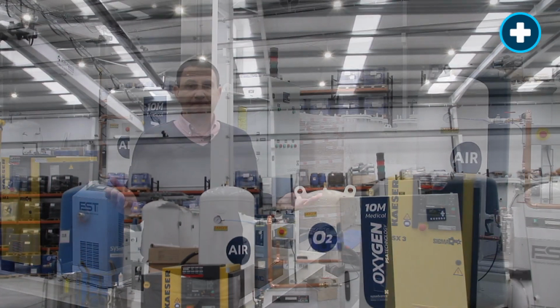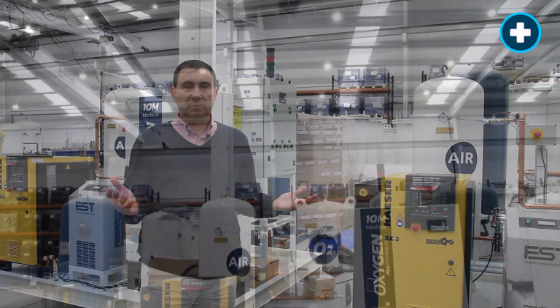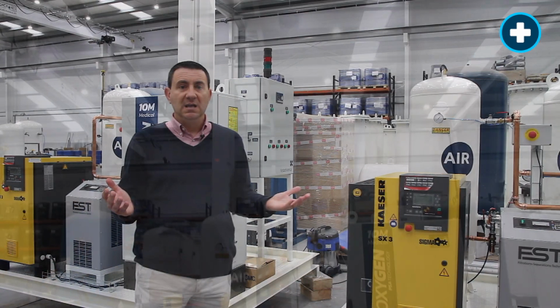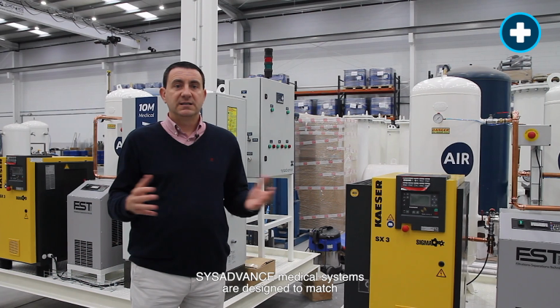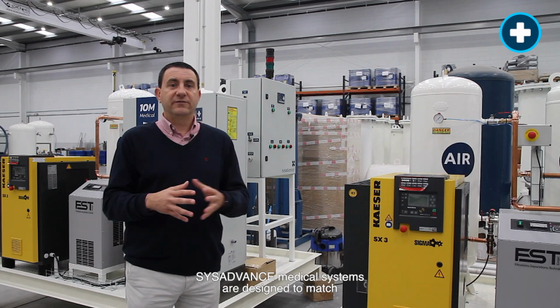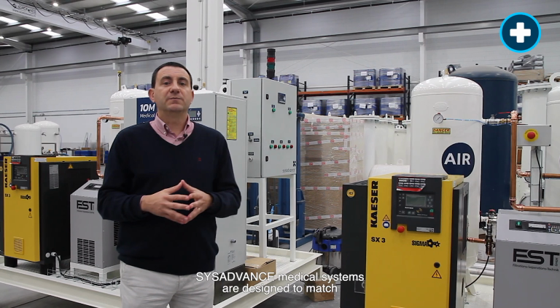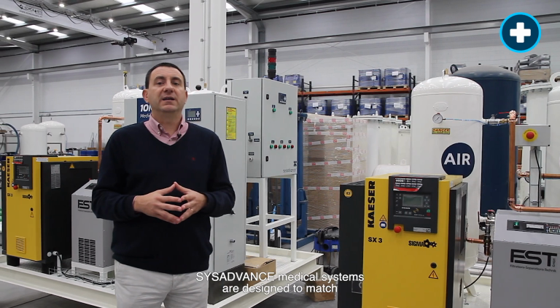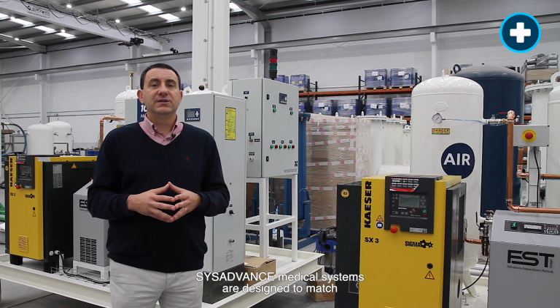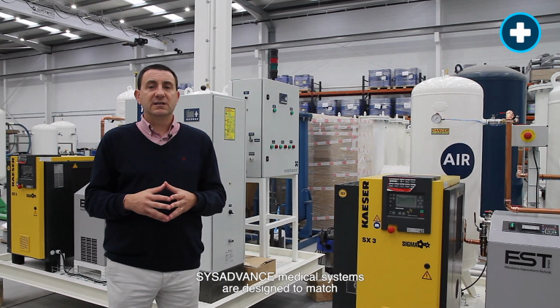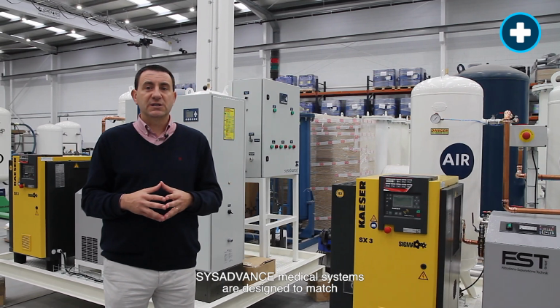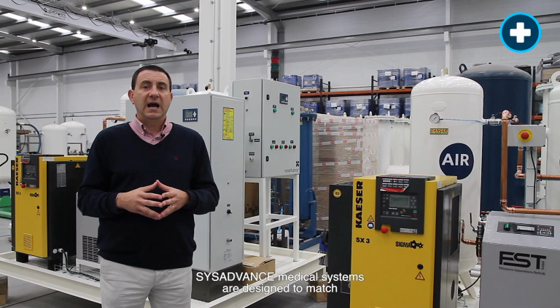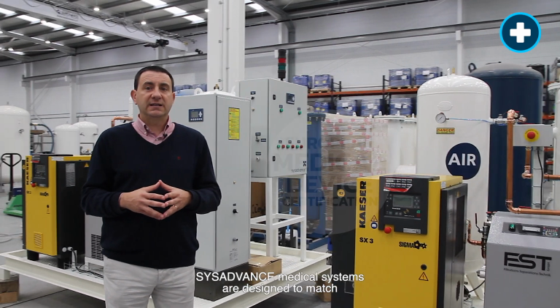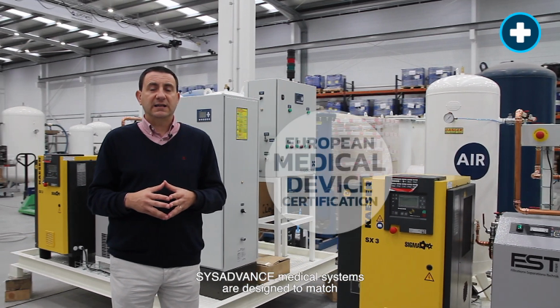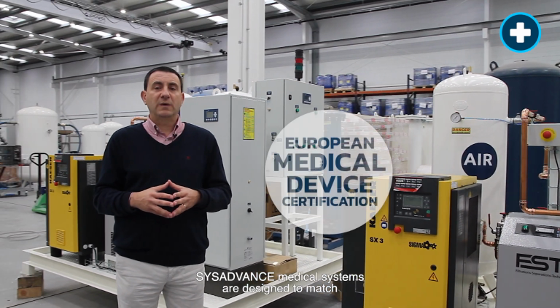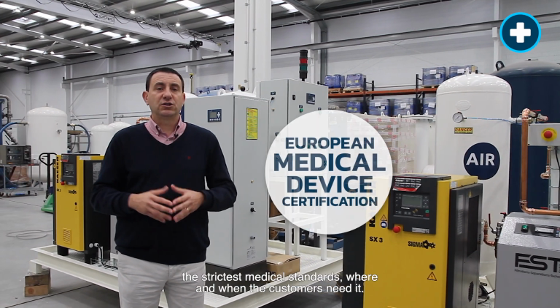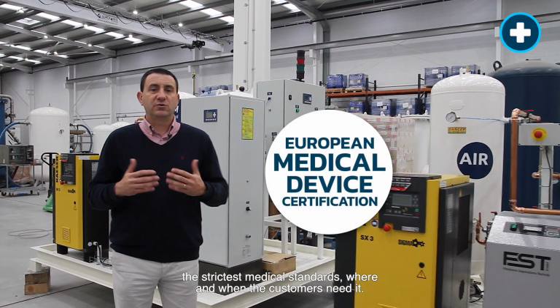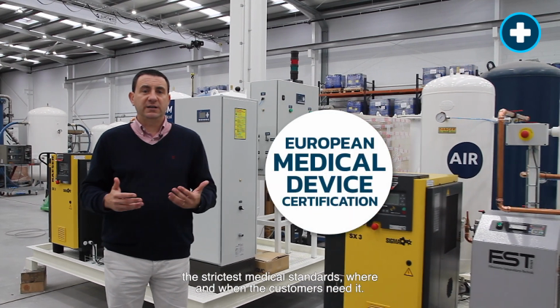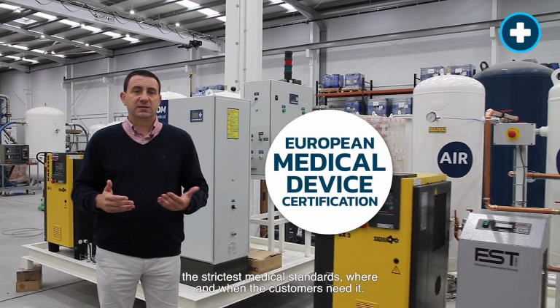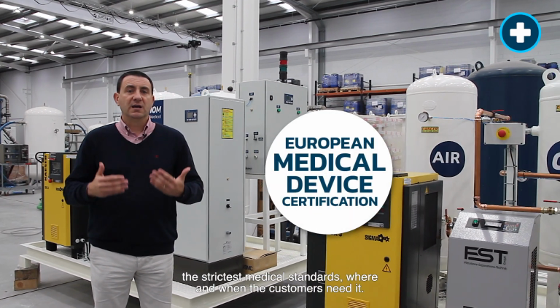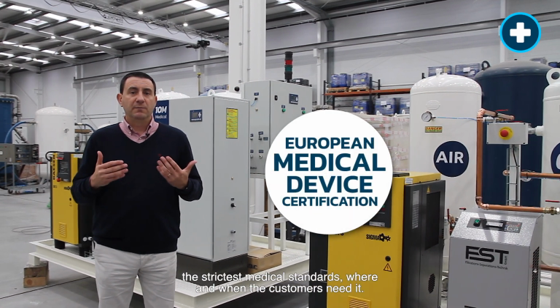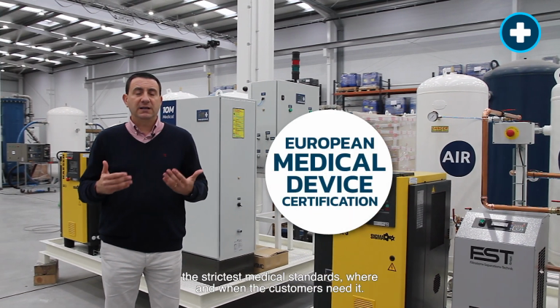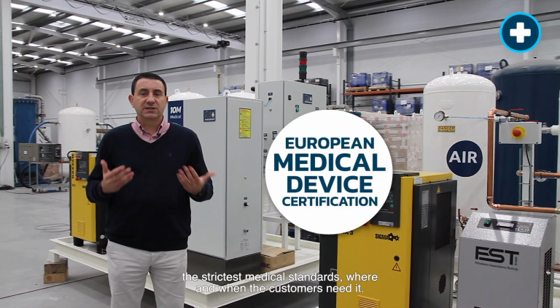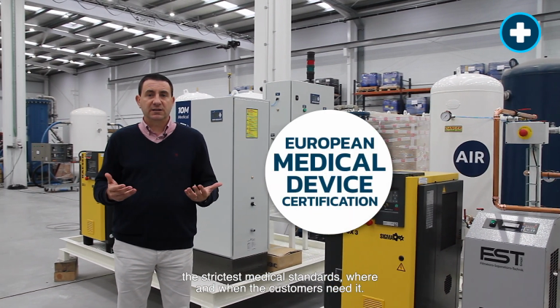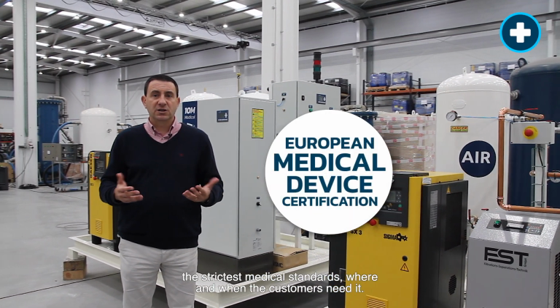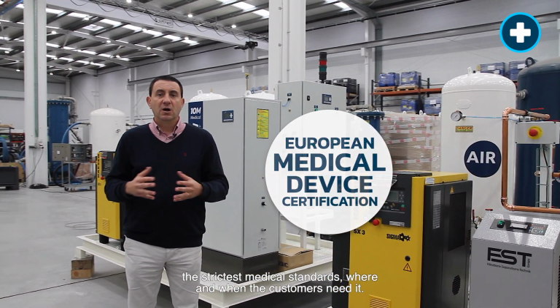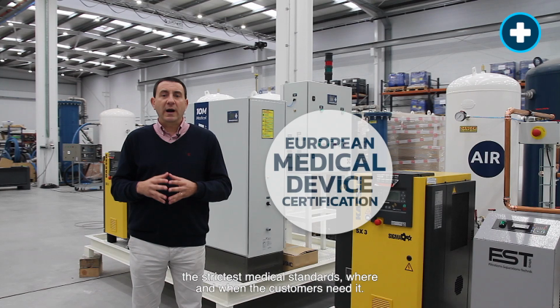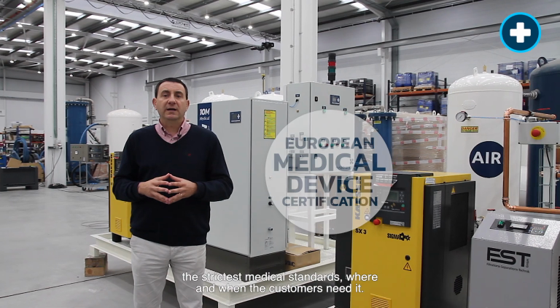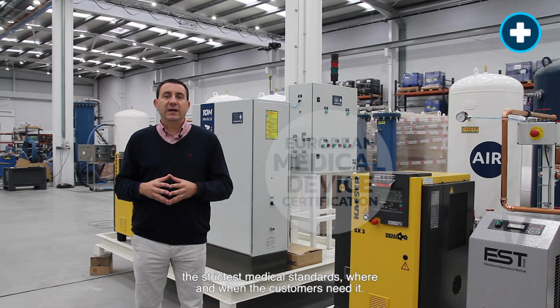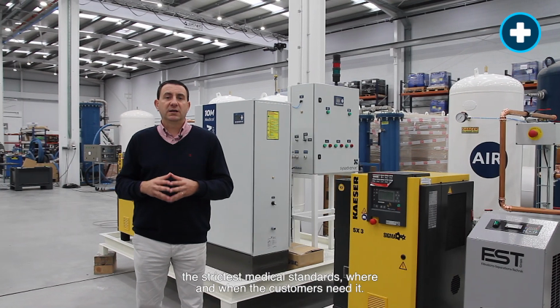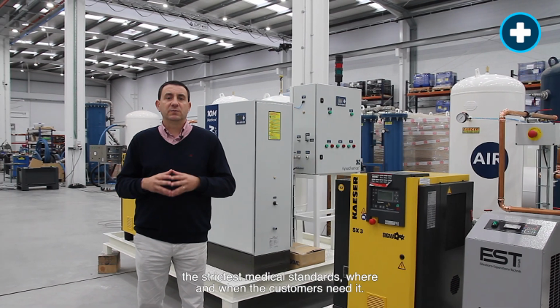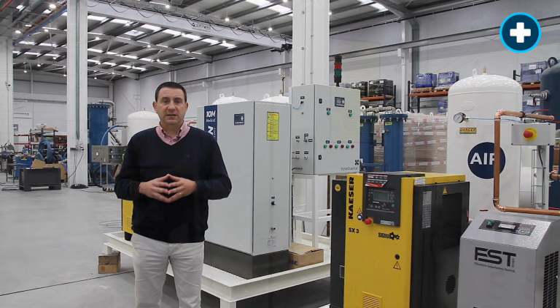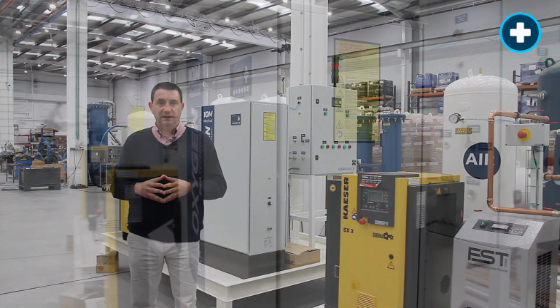SYSADVANCE medical systems are designed to match the strictest medical standards, where and when the customers need it.